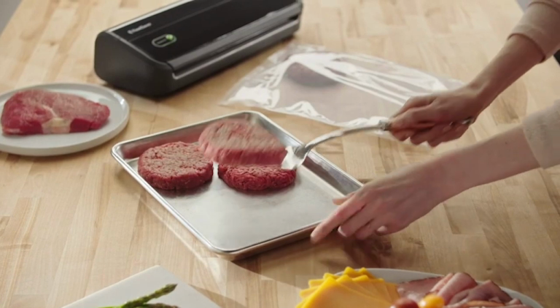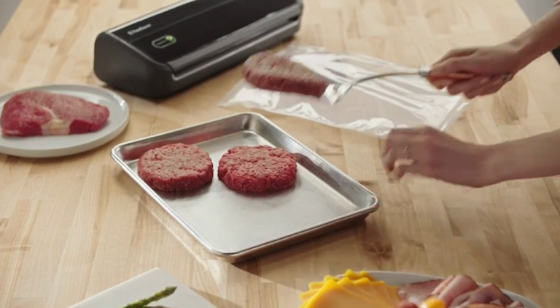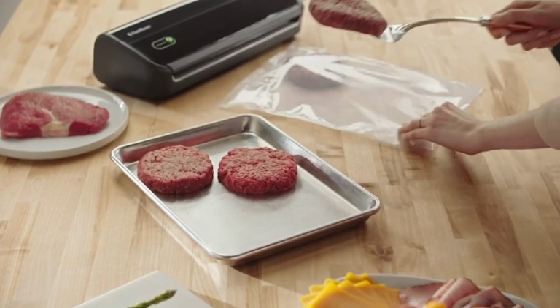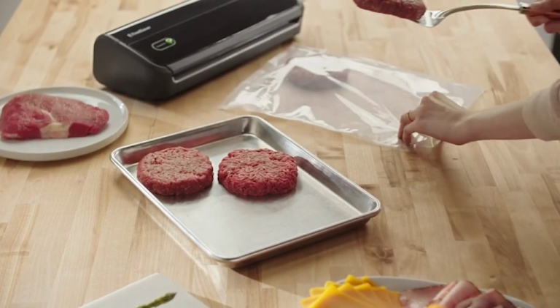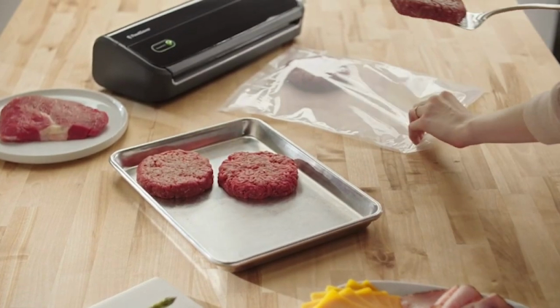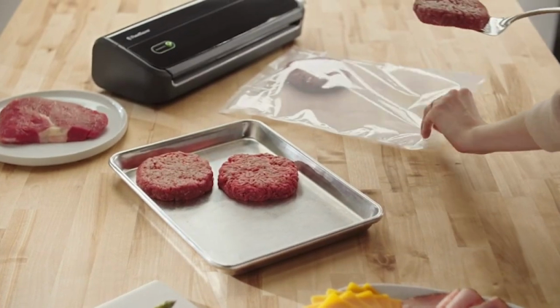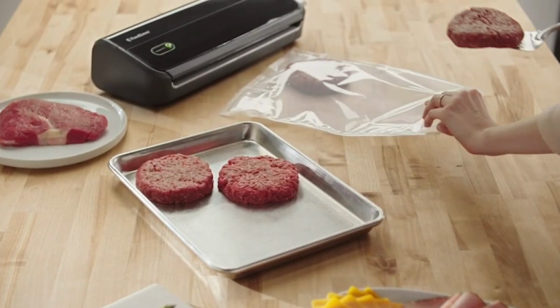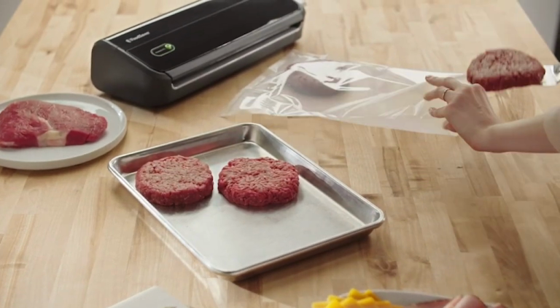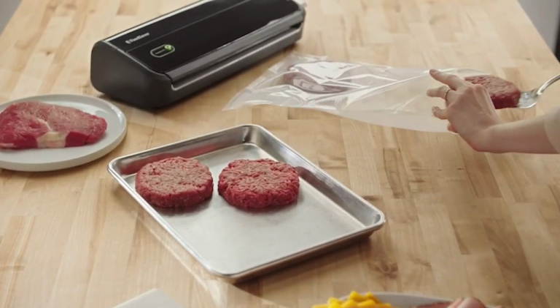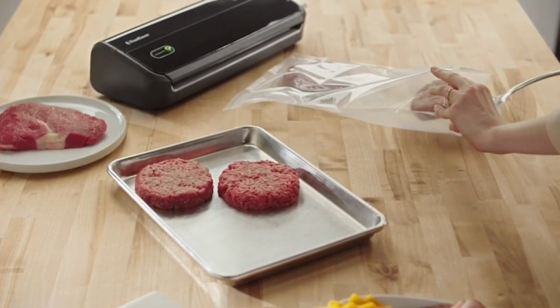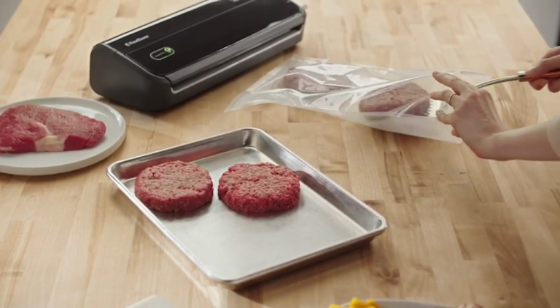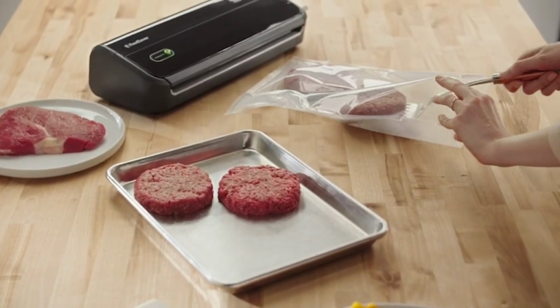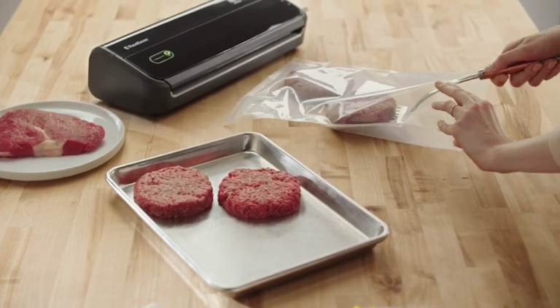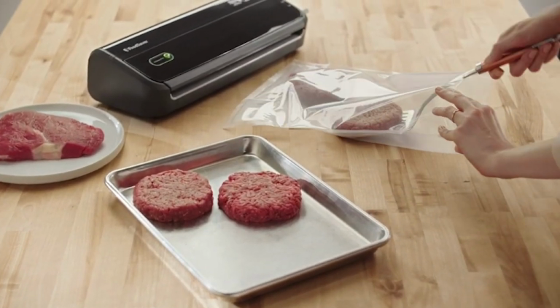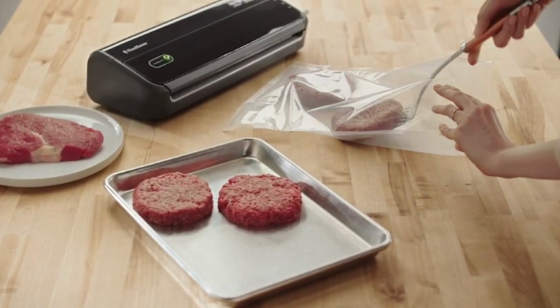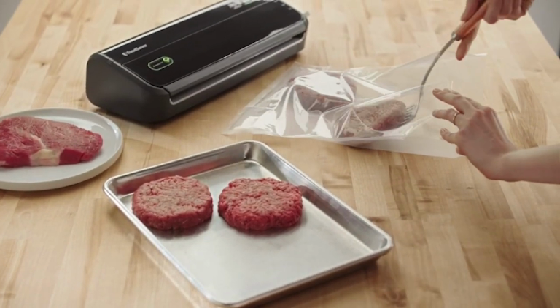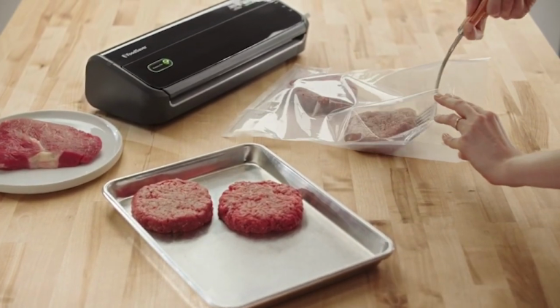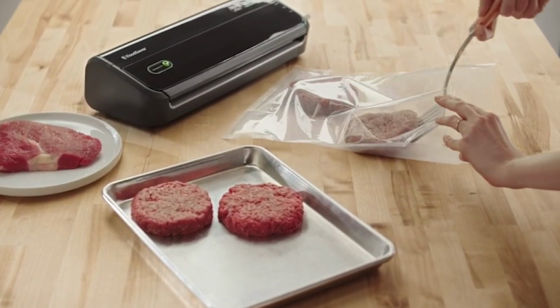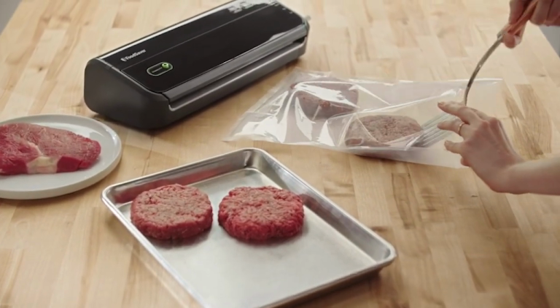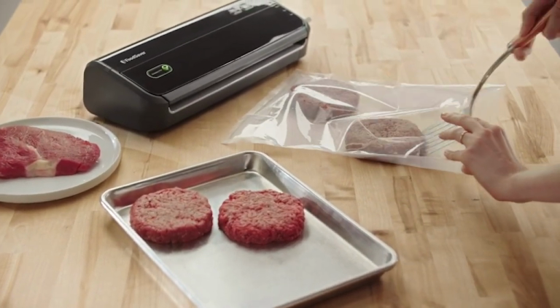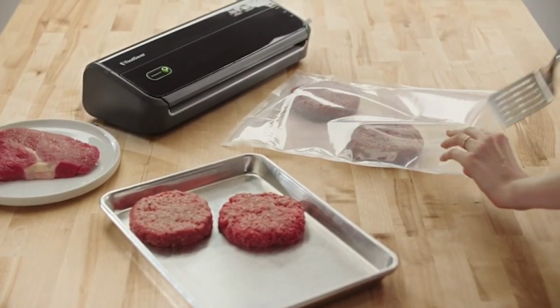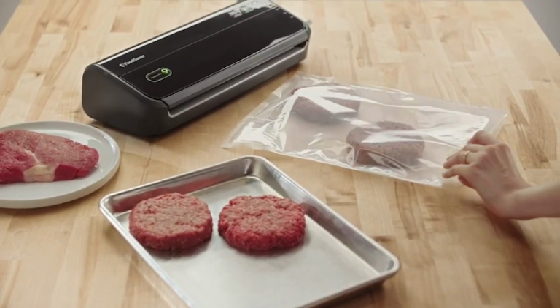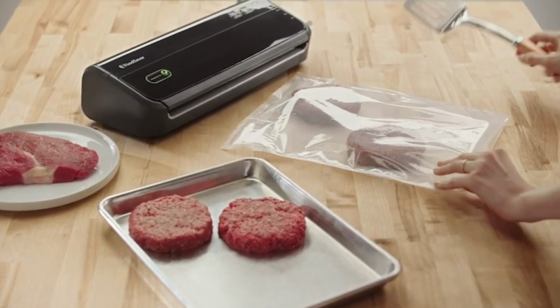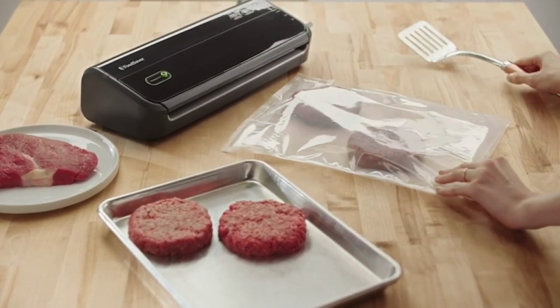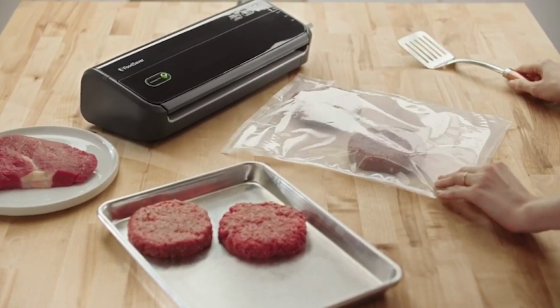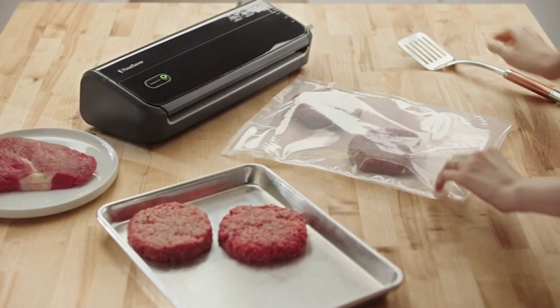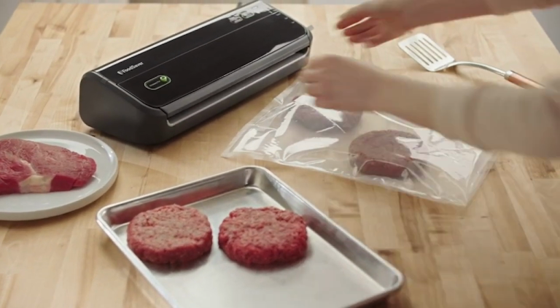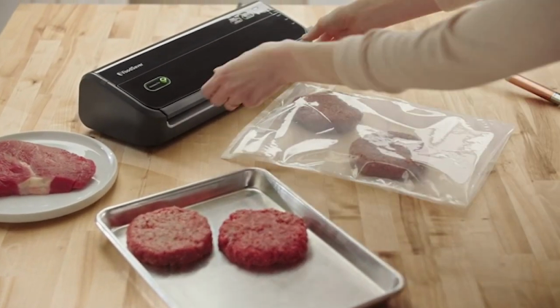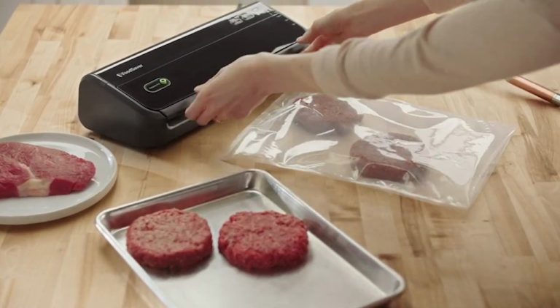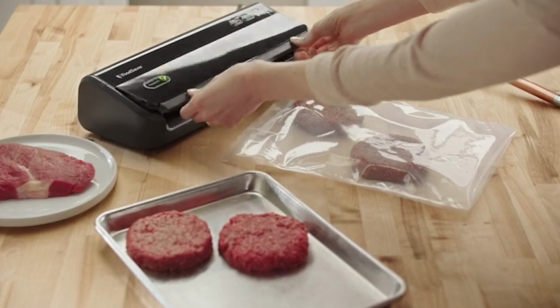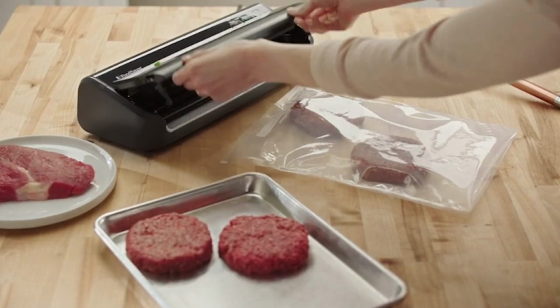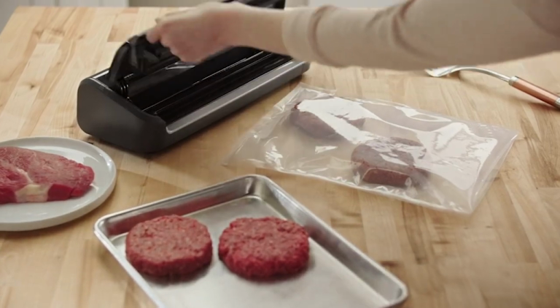Hi, what's up everyone. In this video we are going to talk about the top best vacuum sealers you can buy on Amazon.